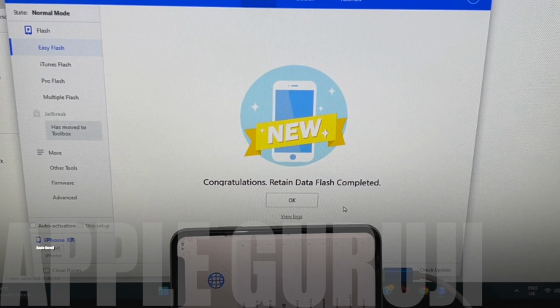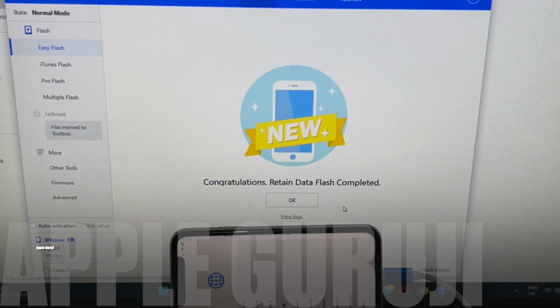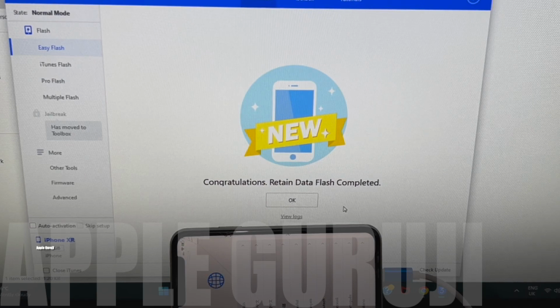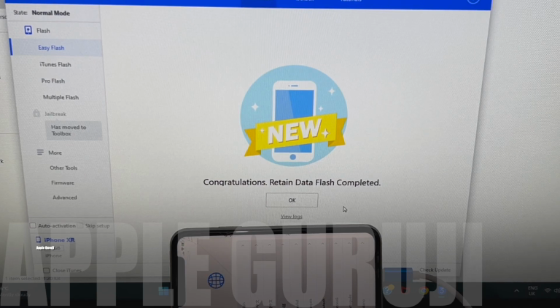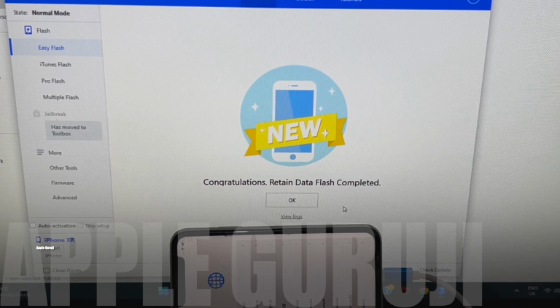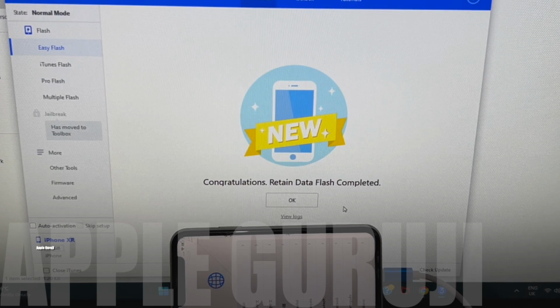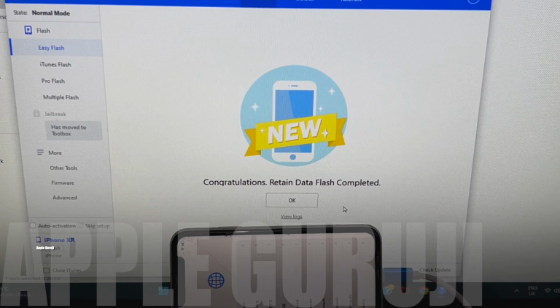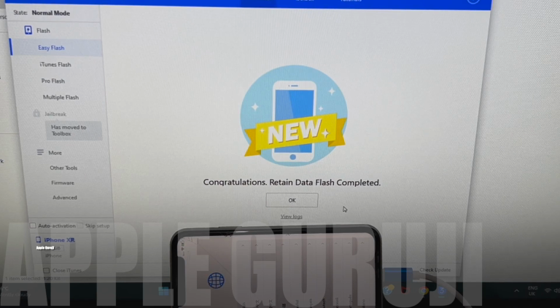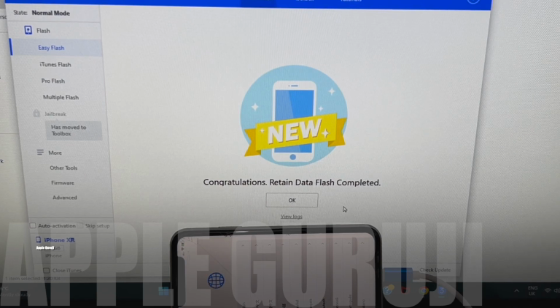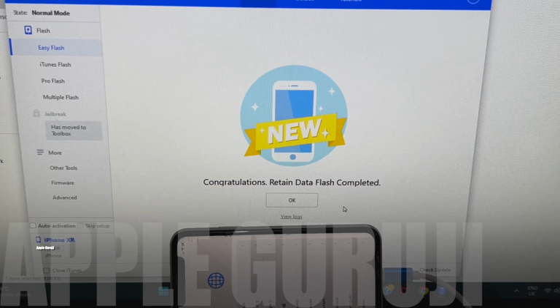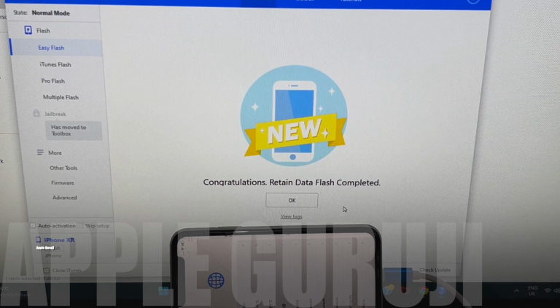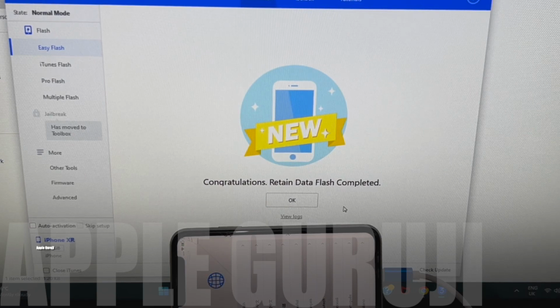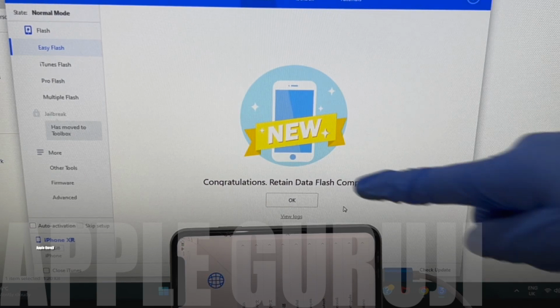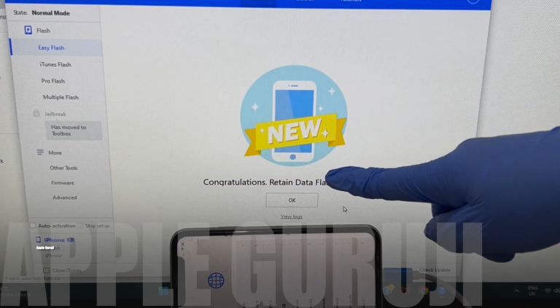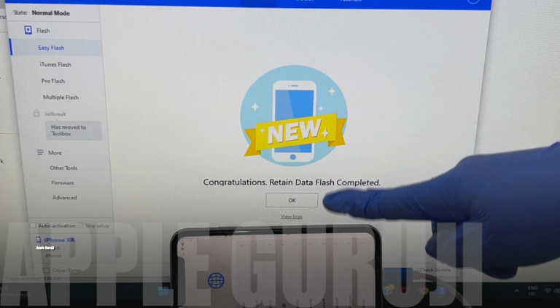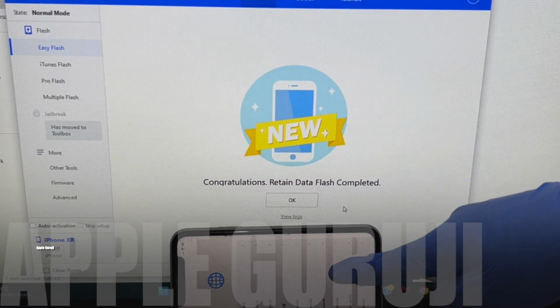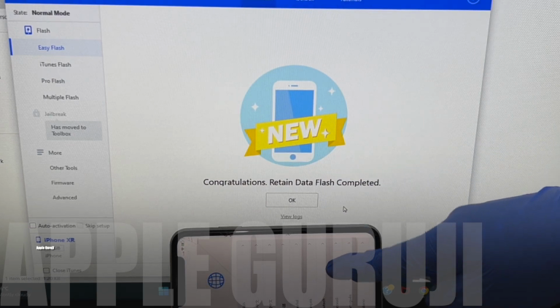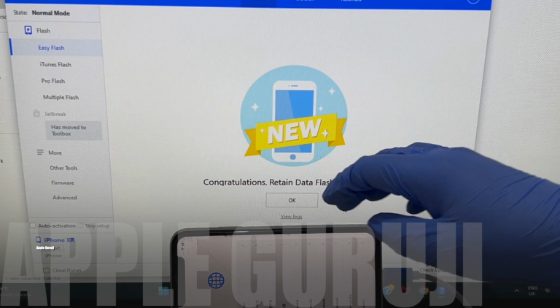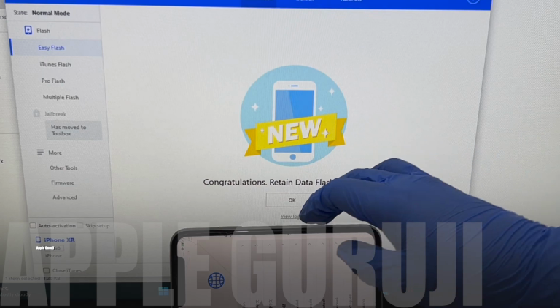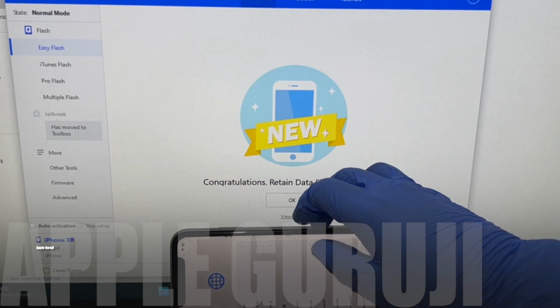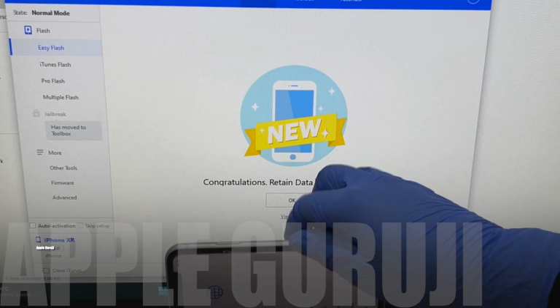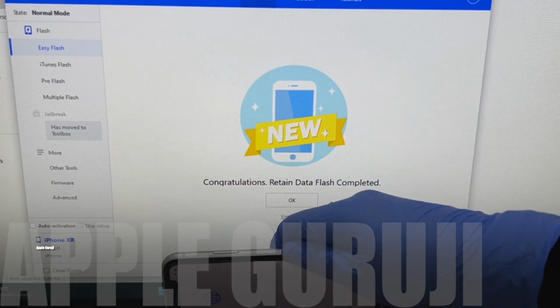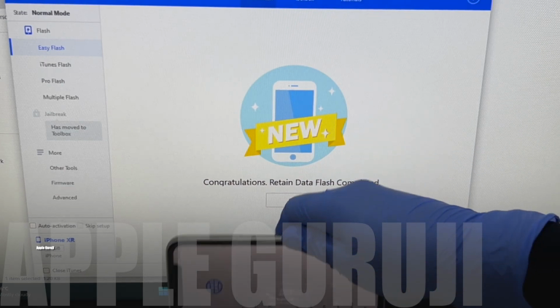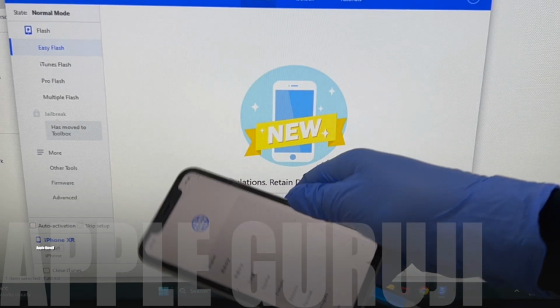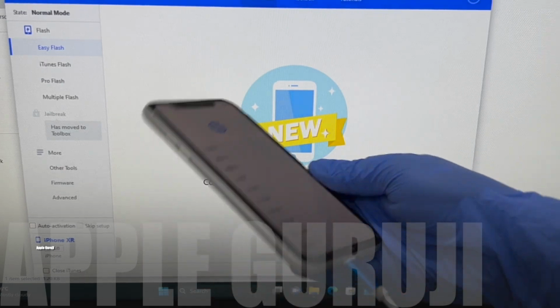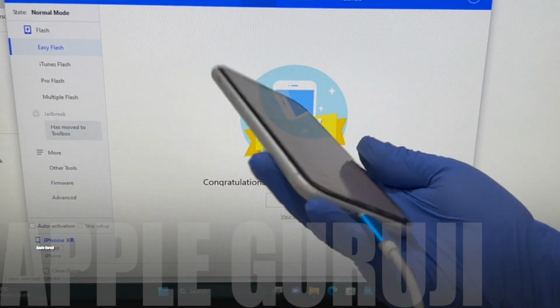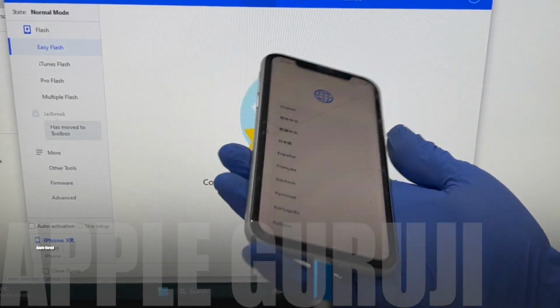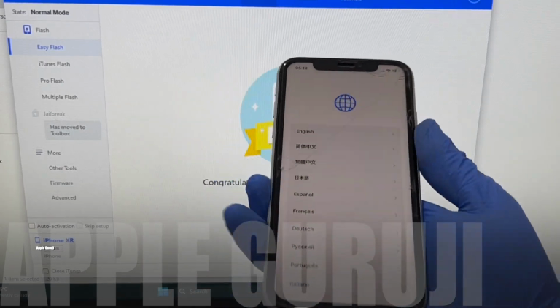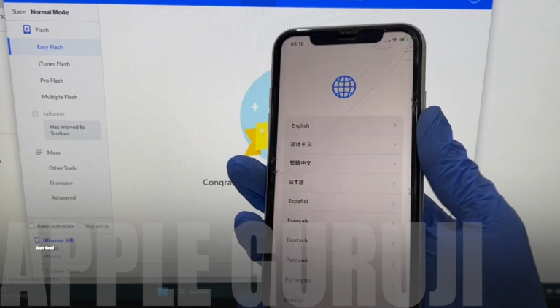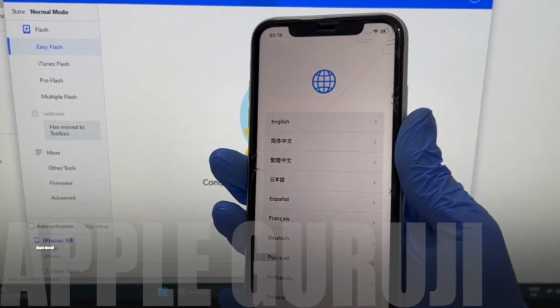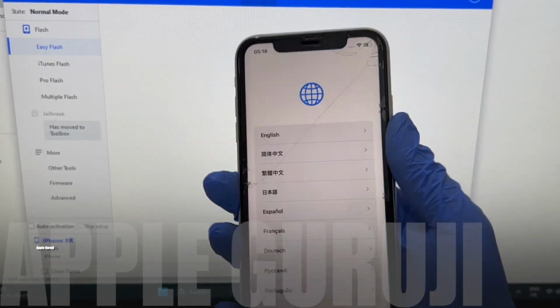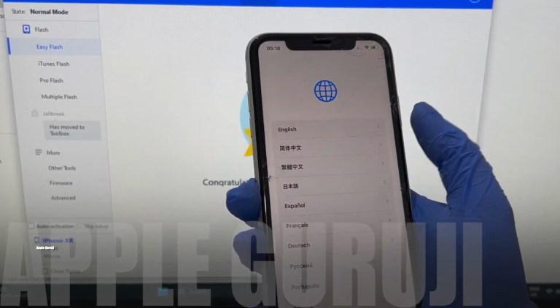Let me set up the phone completely and see if the iCloud lock is present in the settings or not. Just set up the phone as shown.